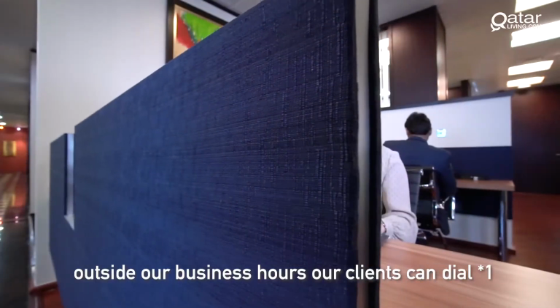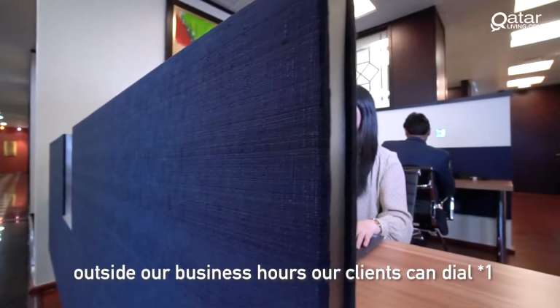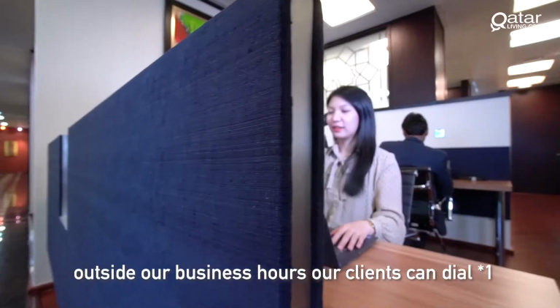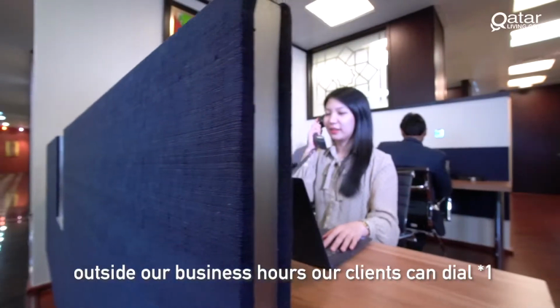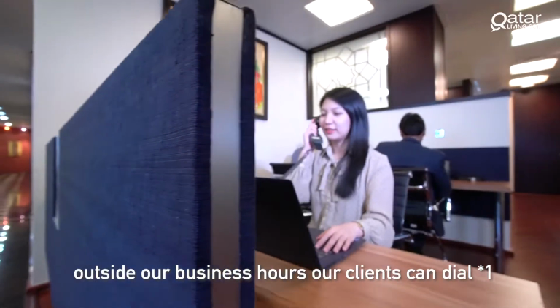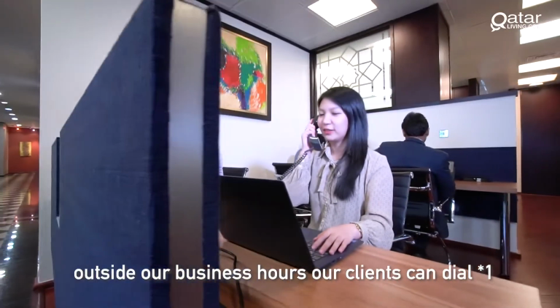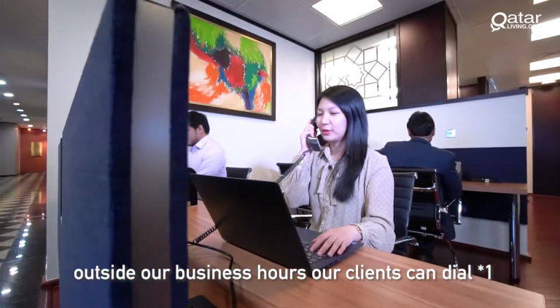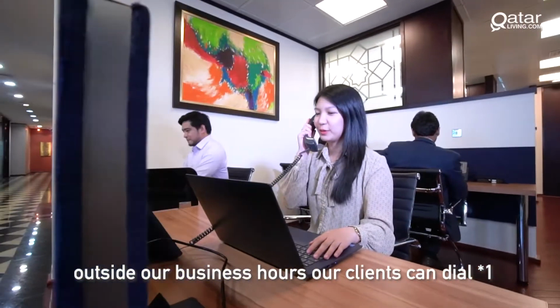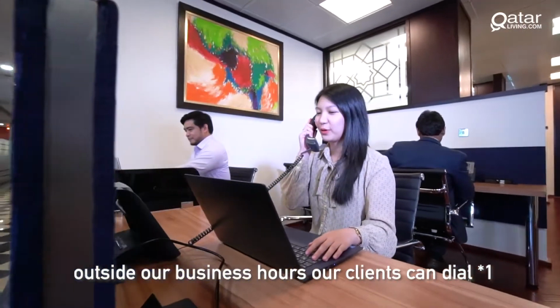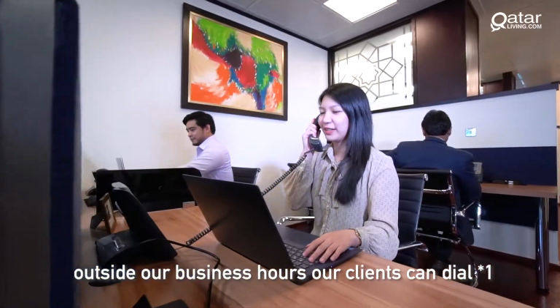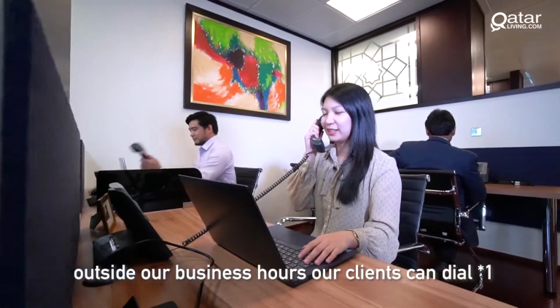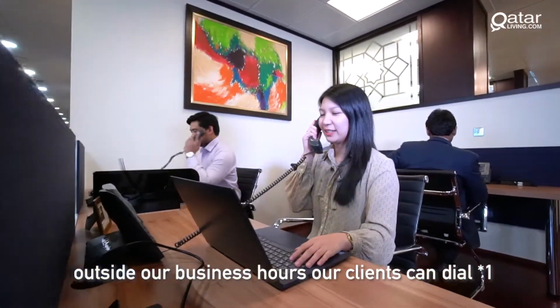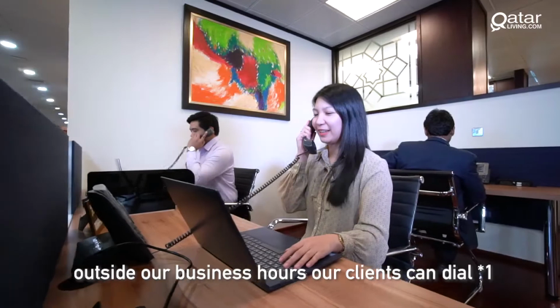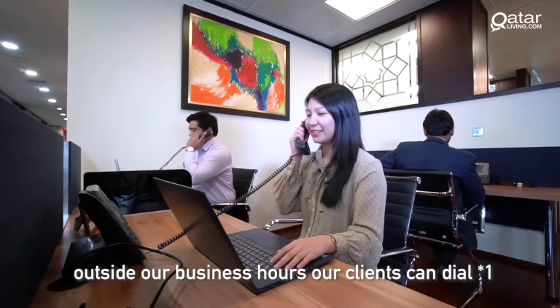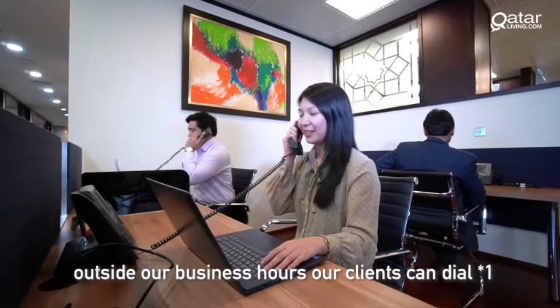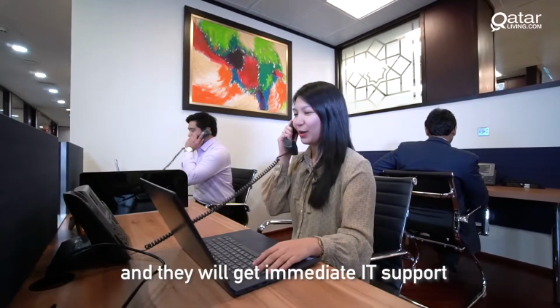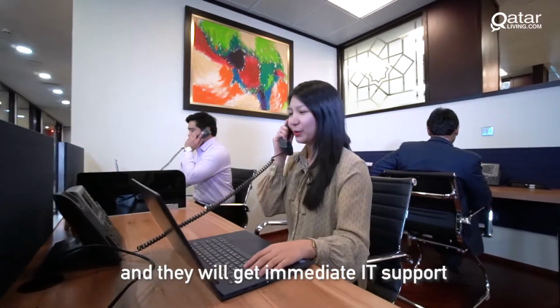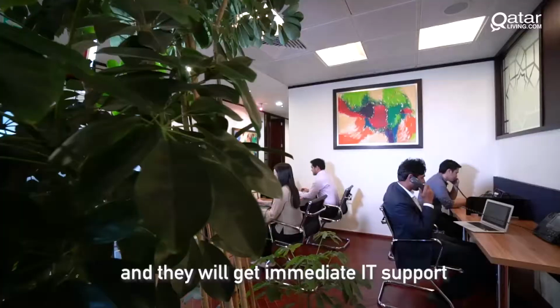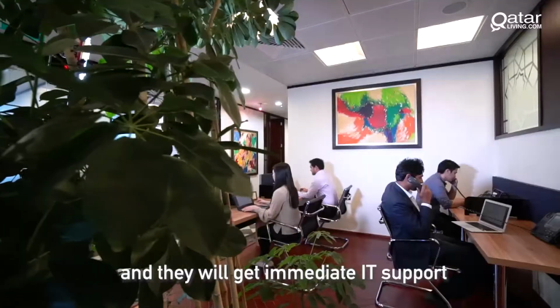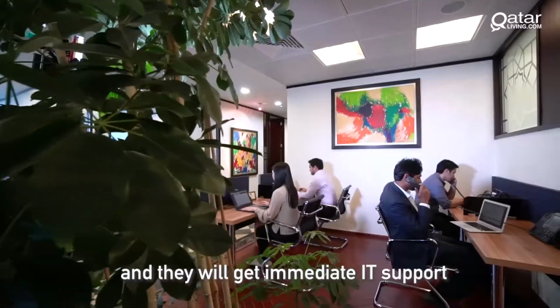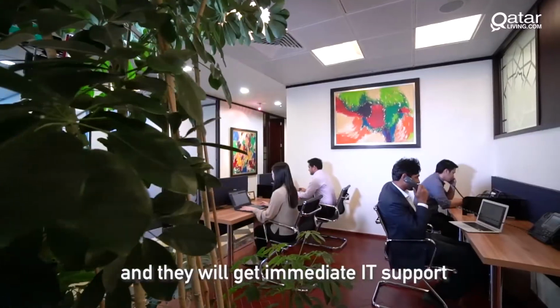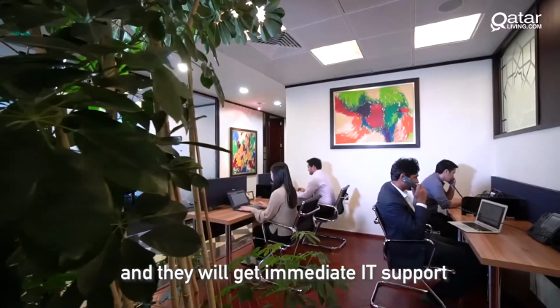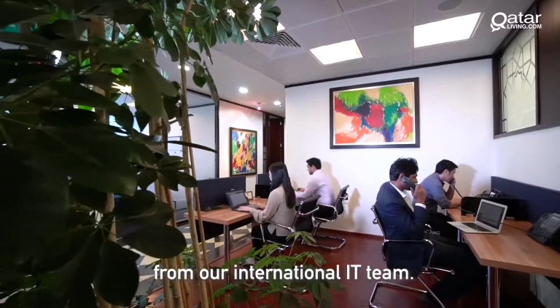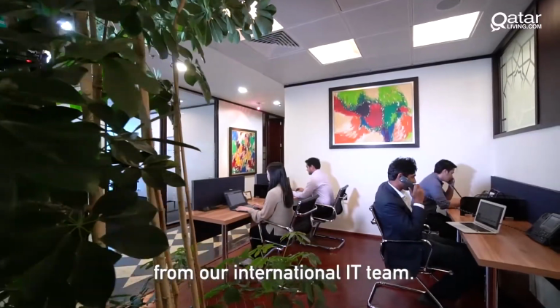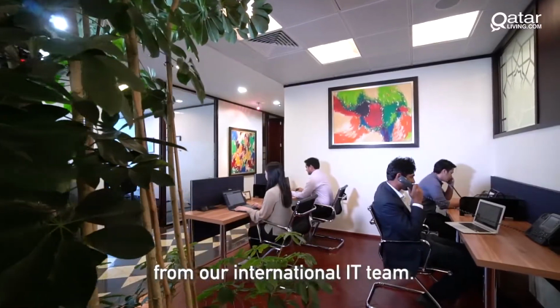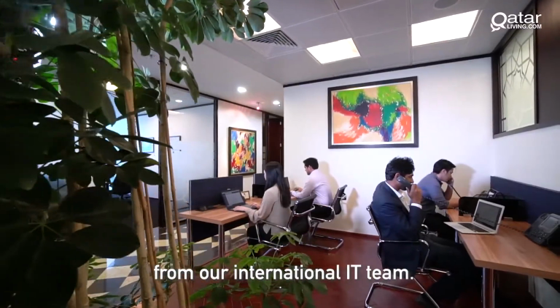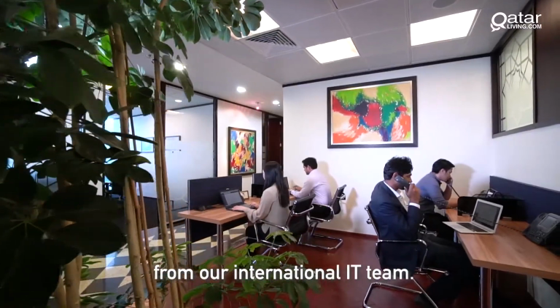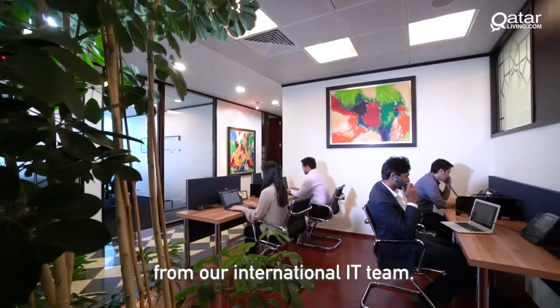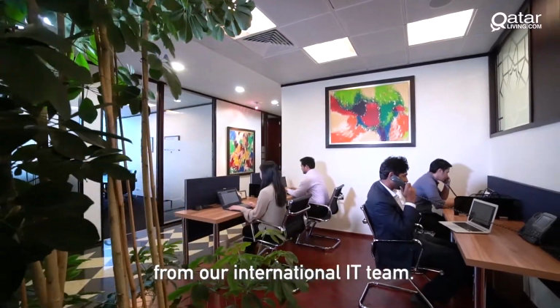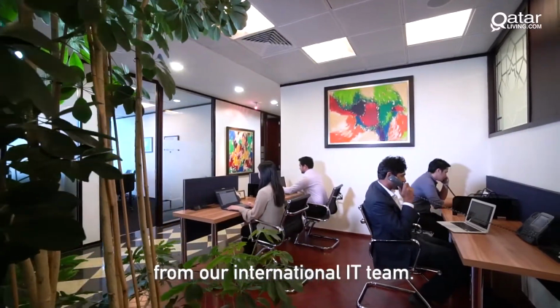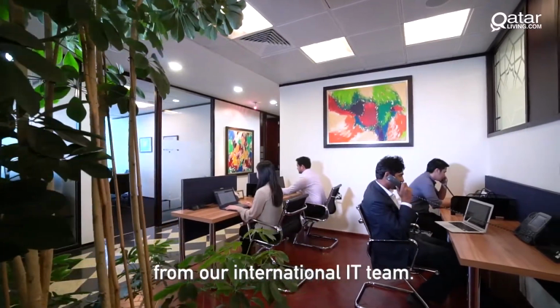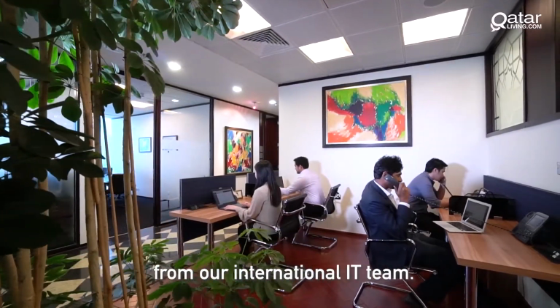Outside our business hours, our clients can dial star 1 and will get immediate IT support from our international IT team.